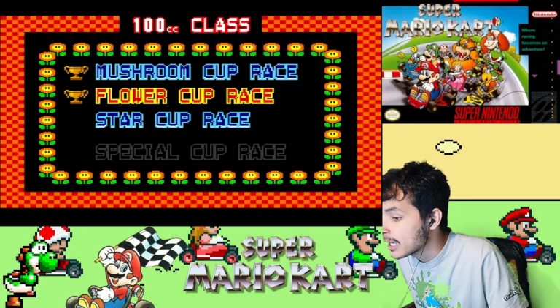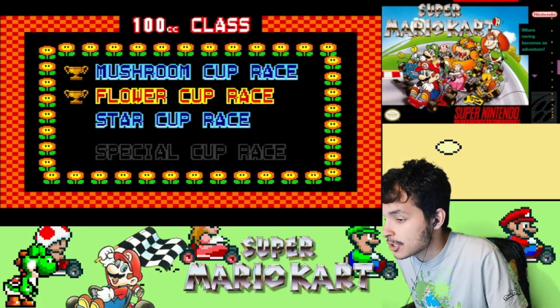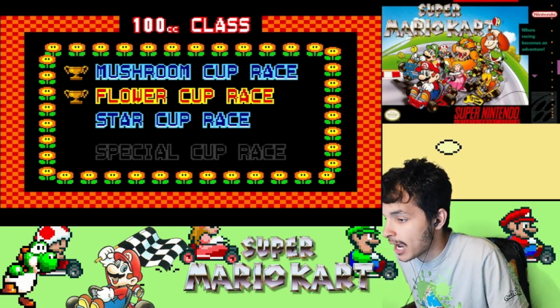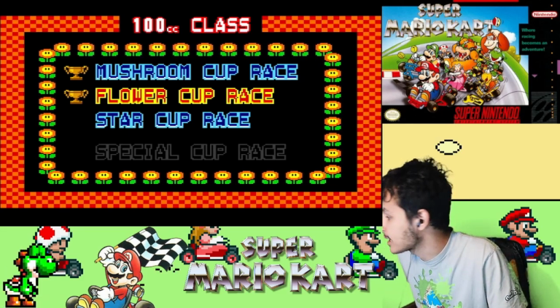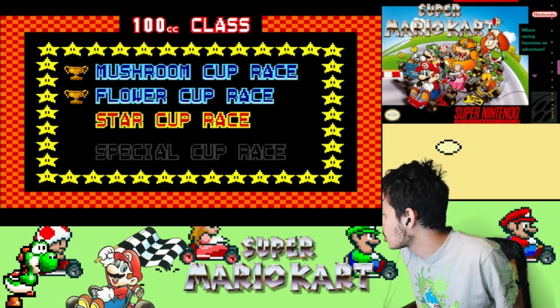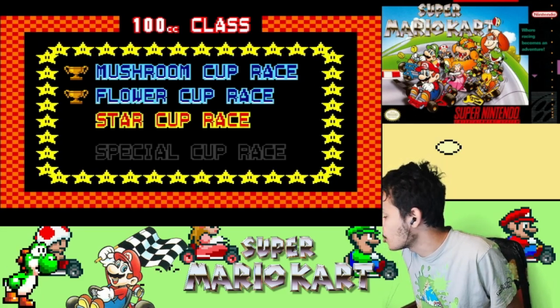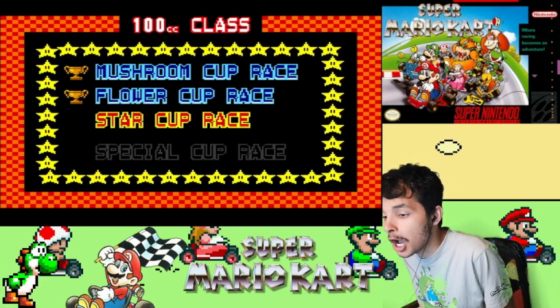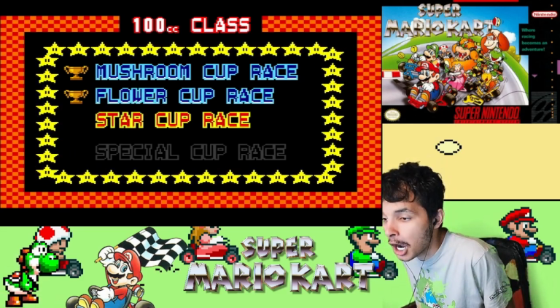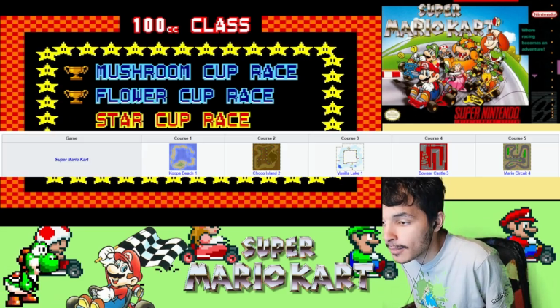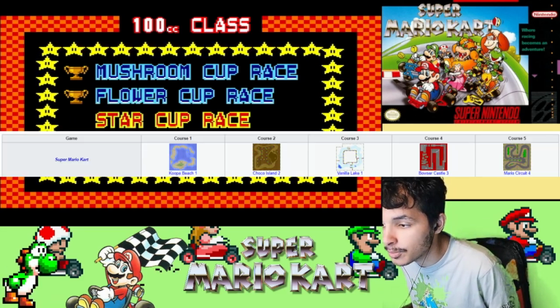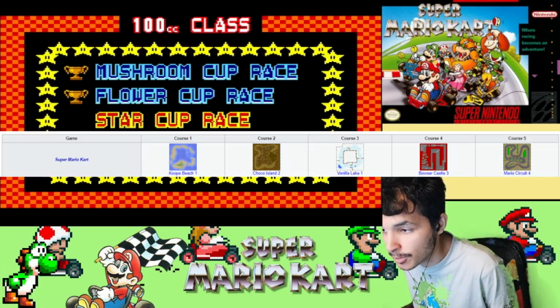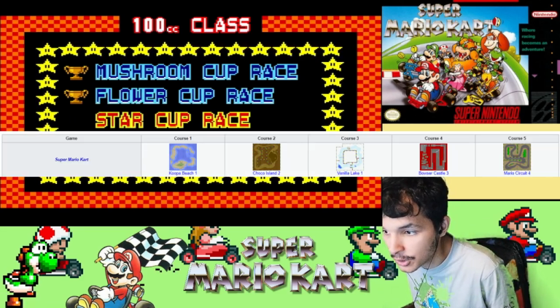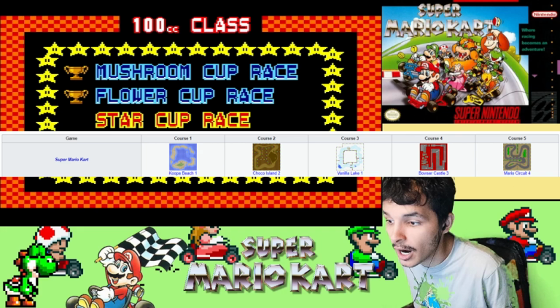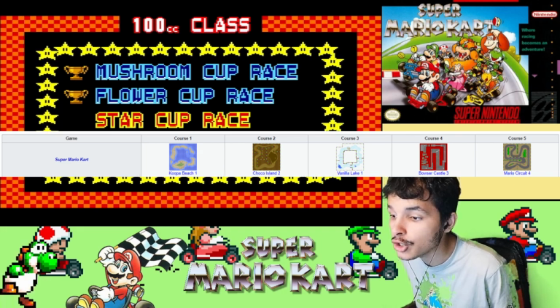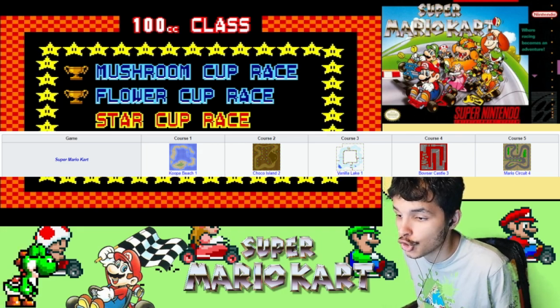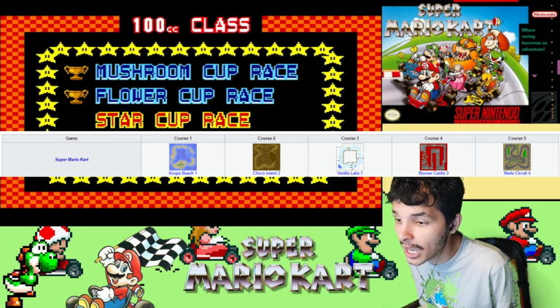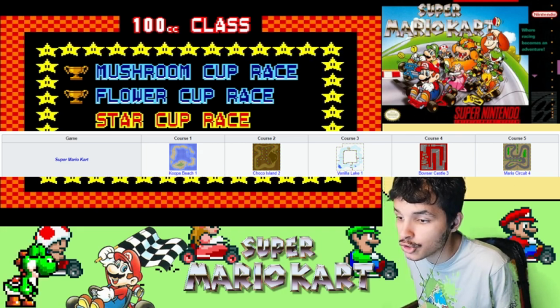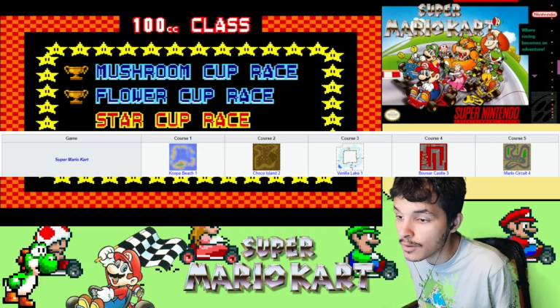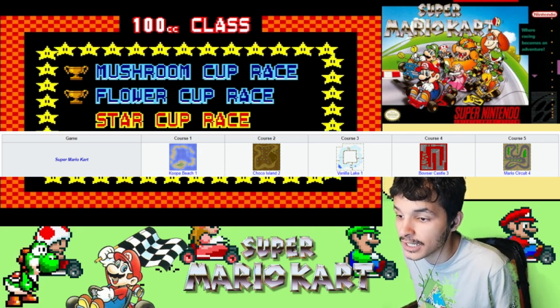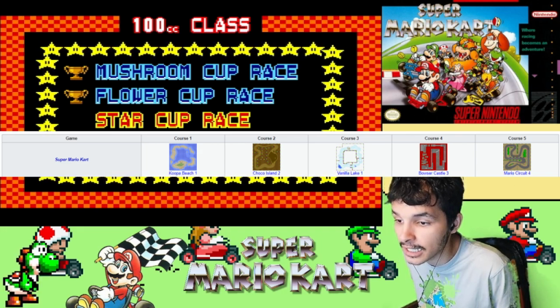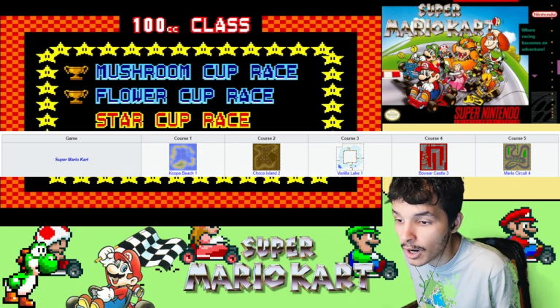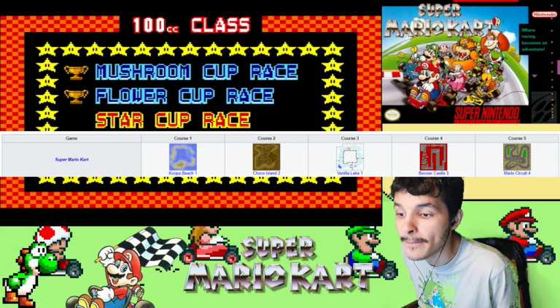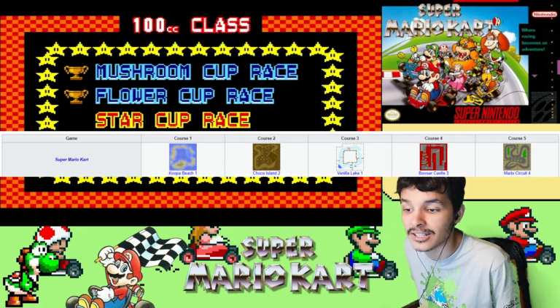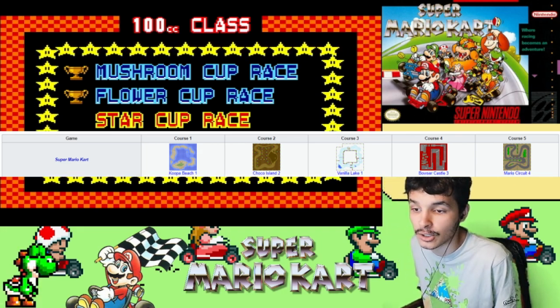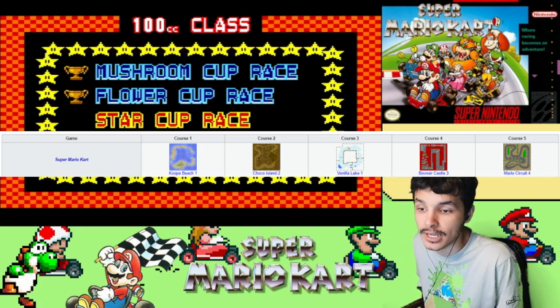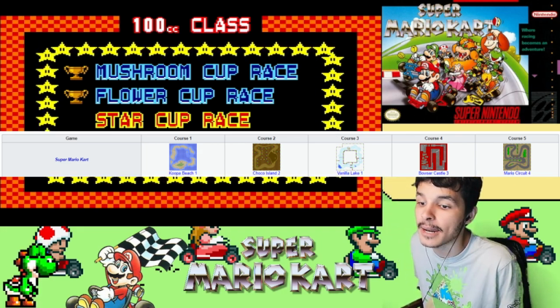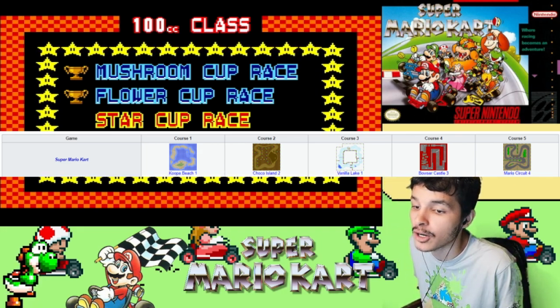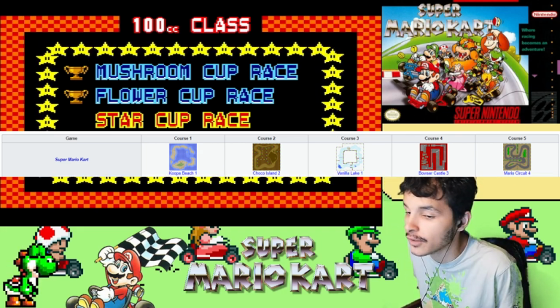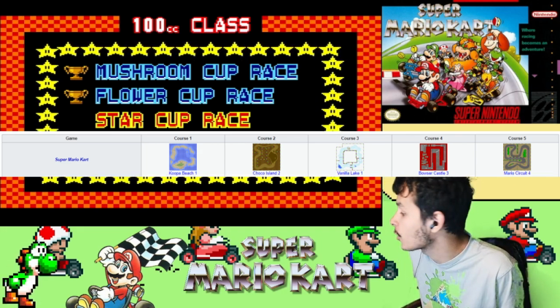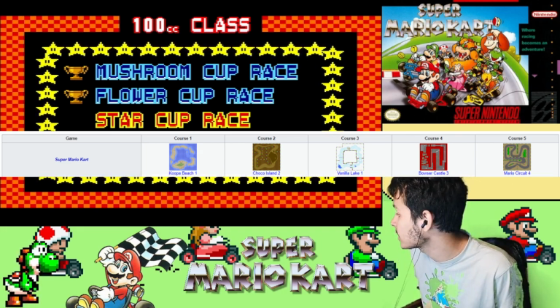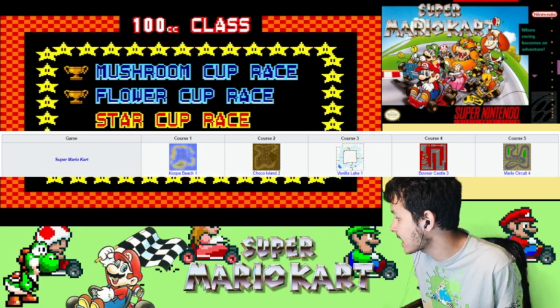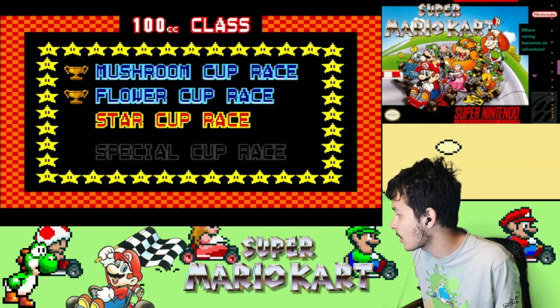The tracks include Koopa Beach 1, Choco Island 2, Vanilla Lake 1, Bowser Castle 3, and Mario Circuit 4. Let's get going.